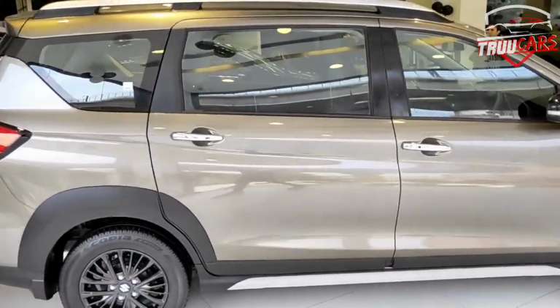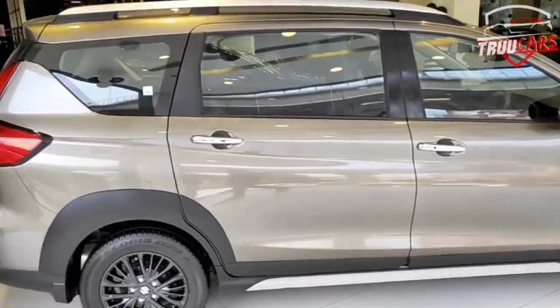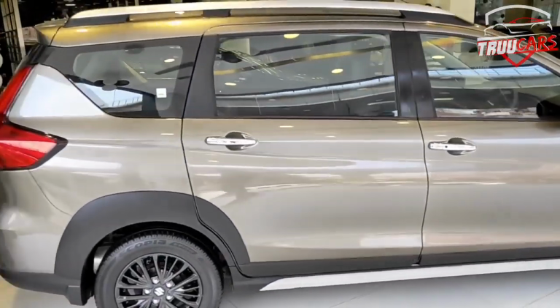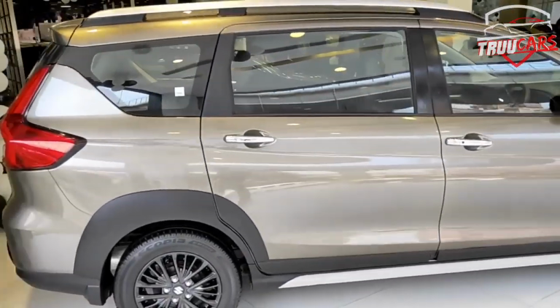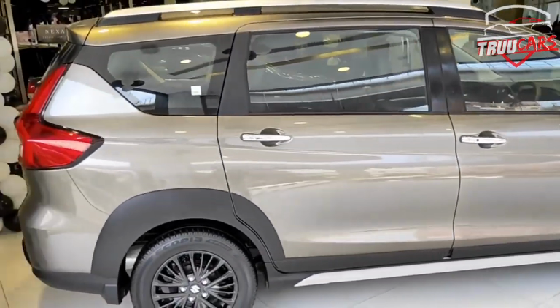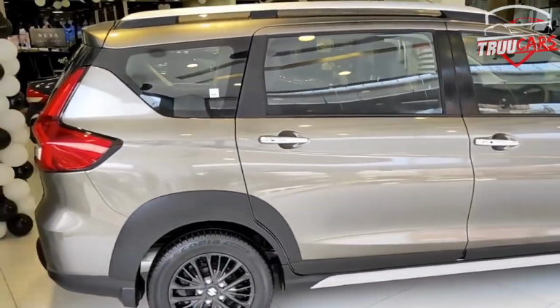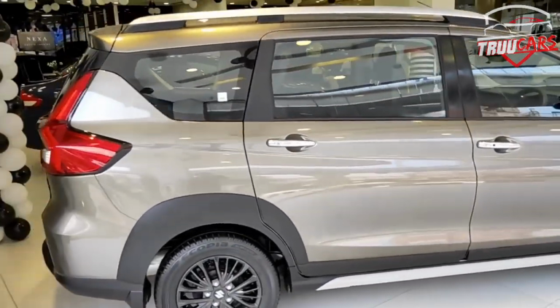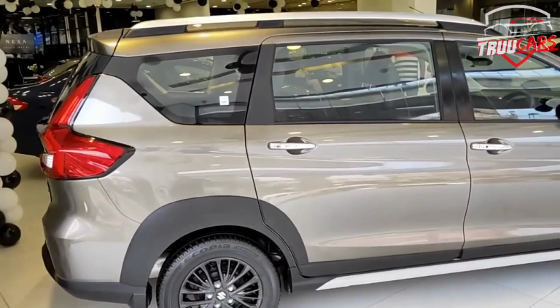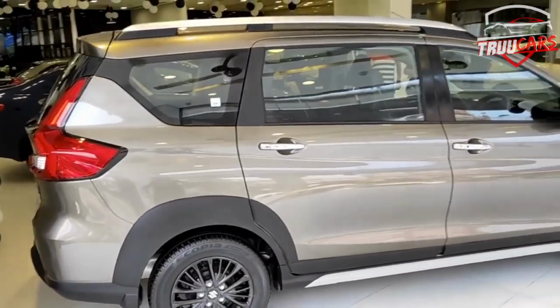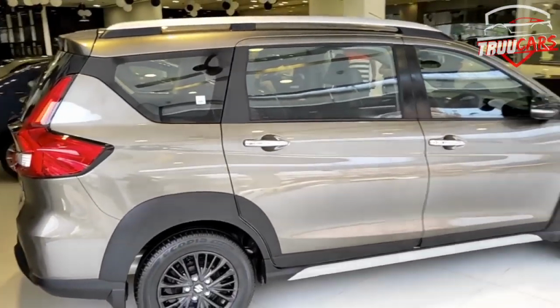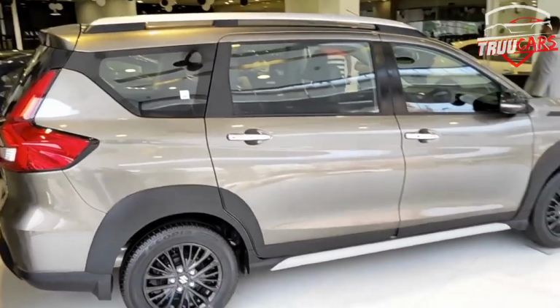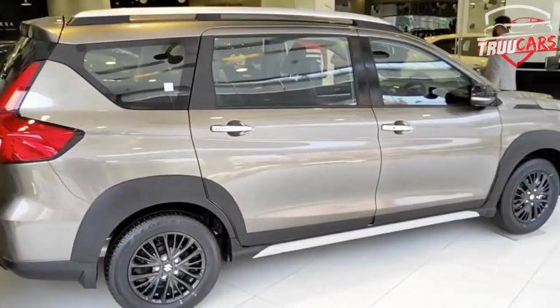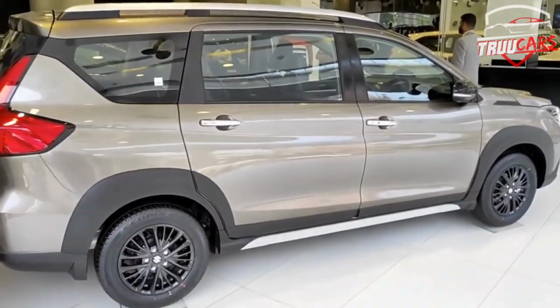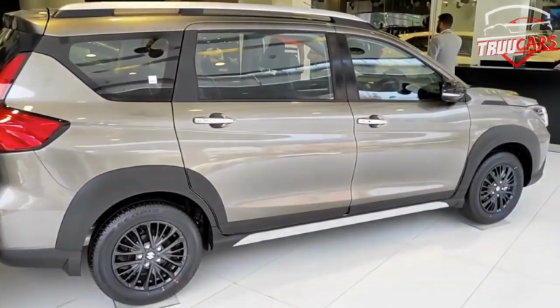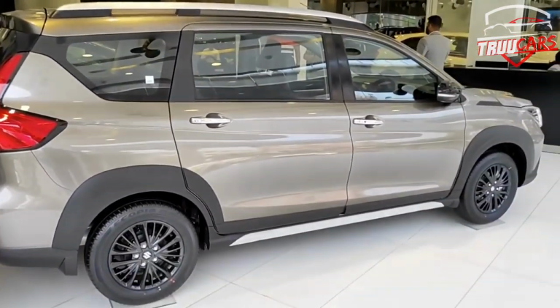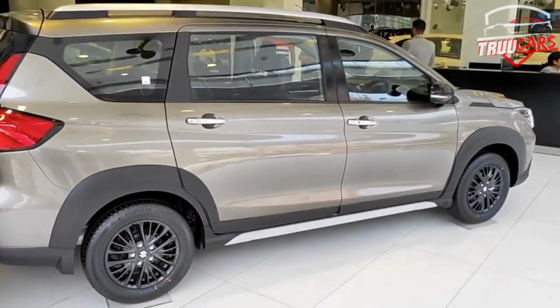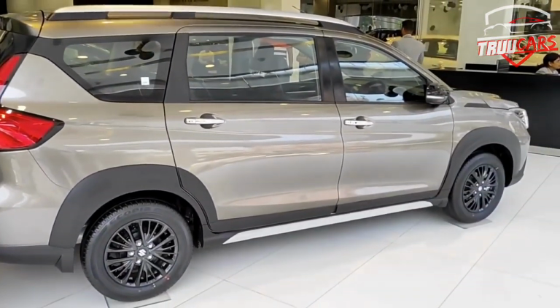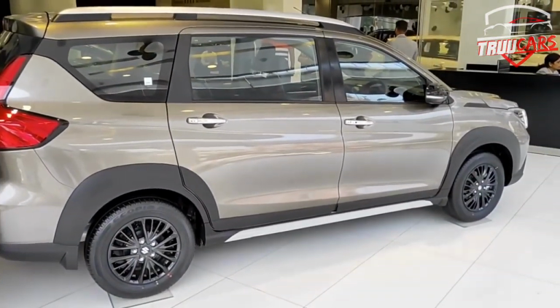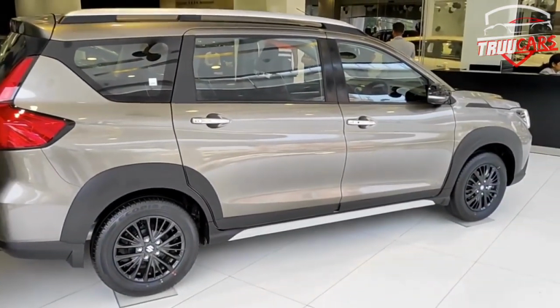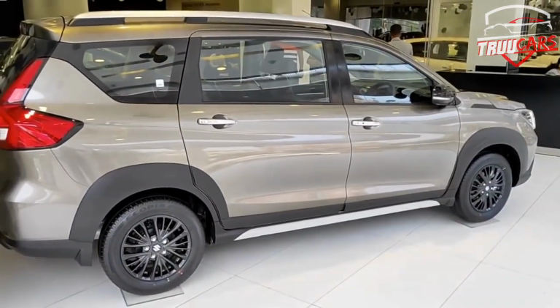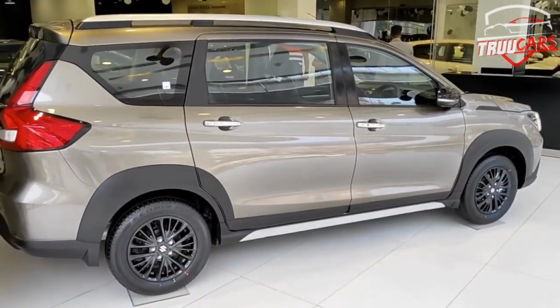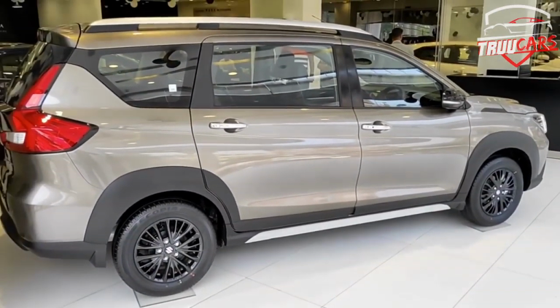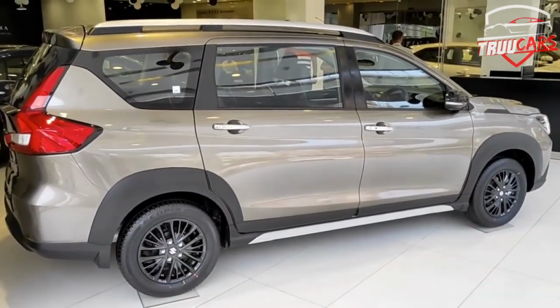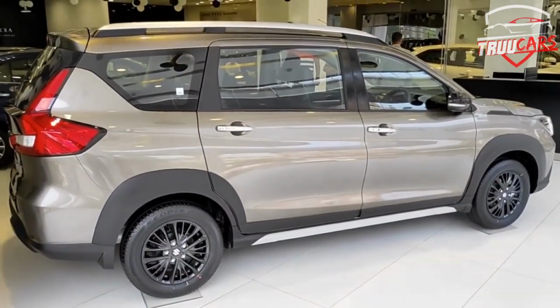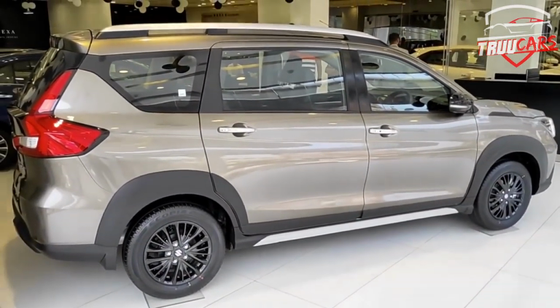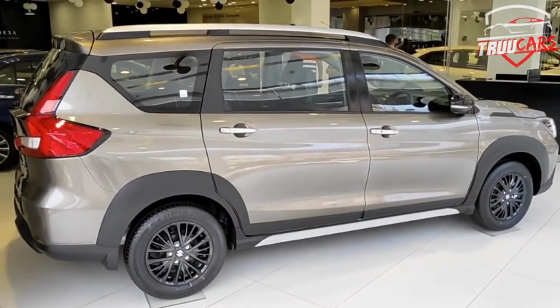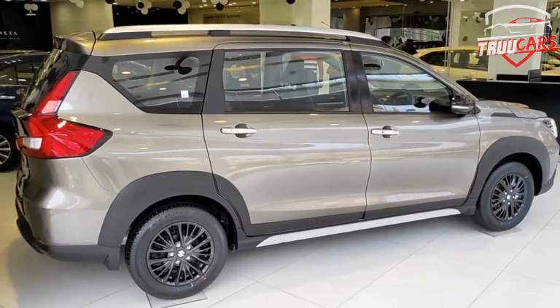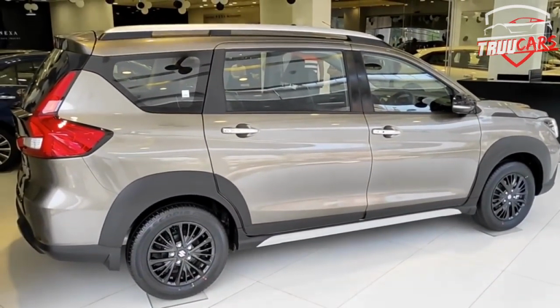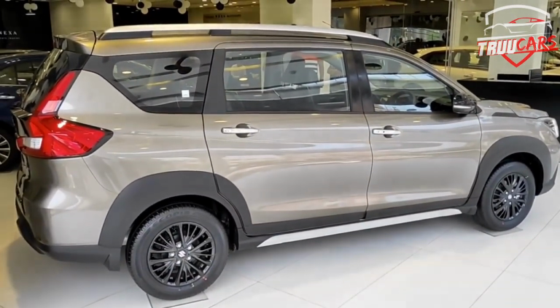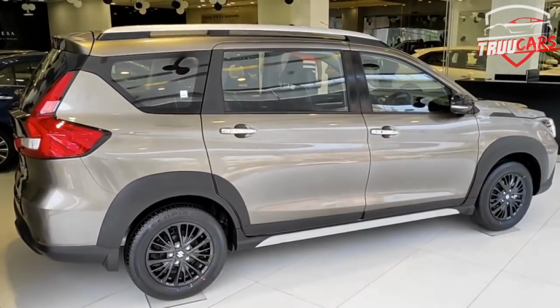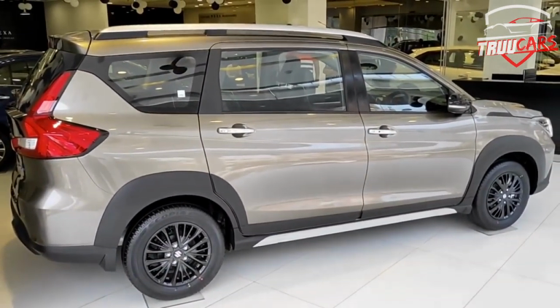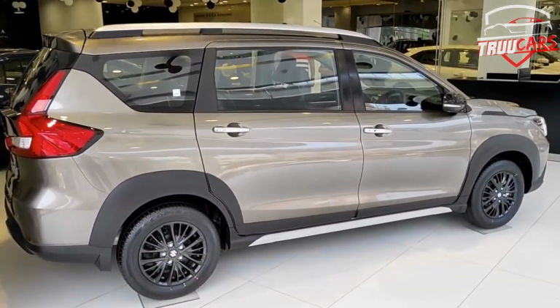What does XL6 mean? It stands for Extra Large 6, and it is a 6-seater car.